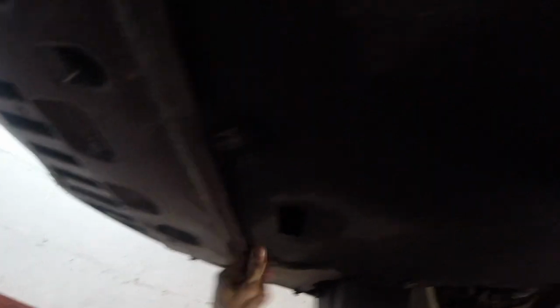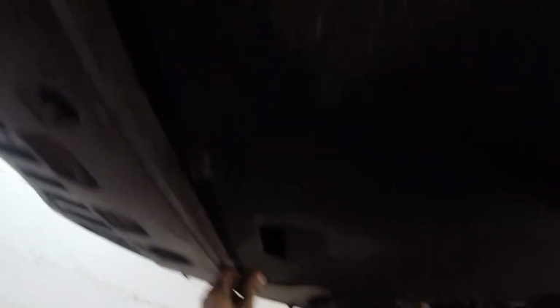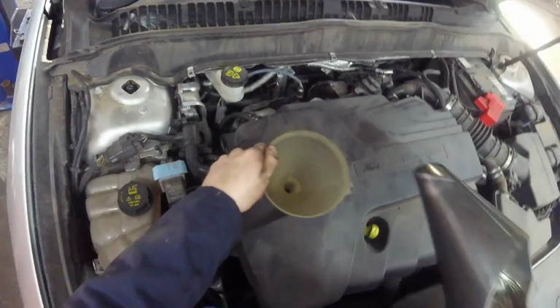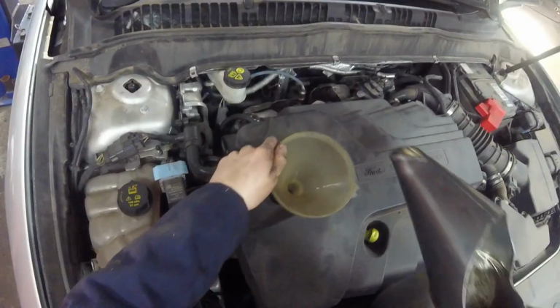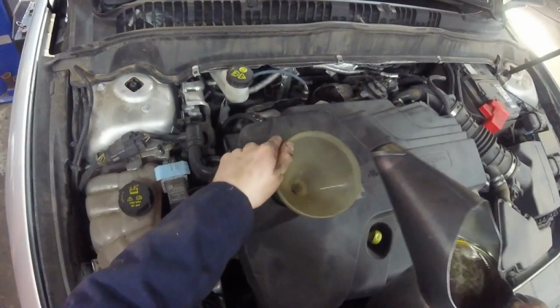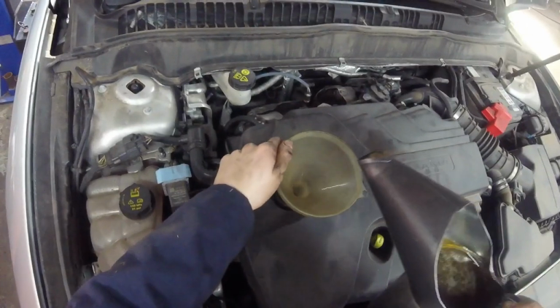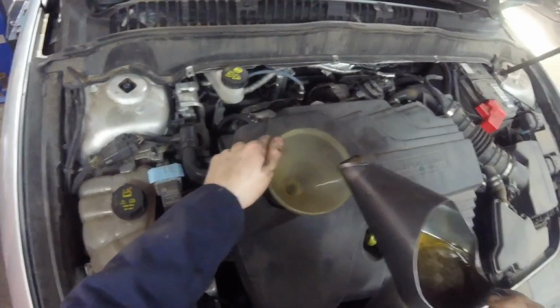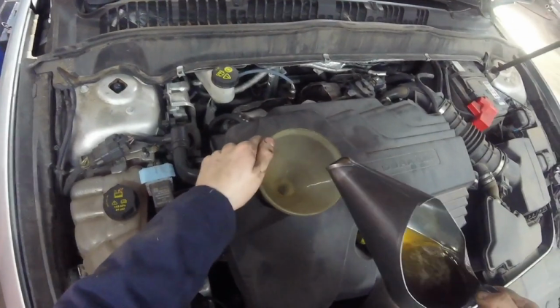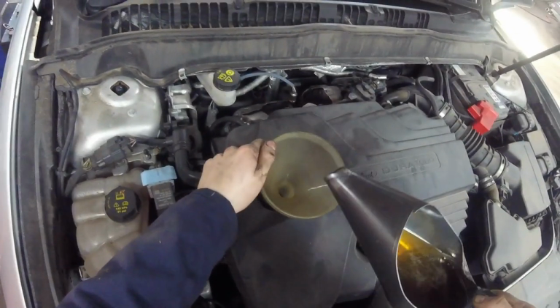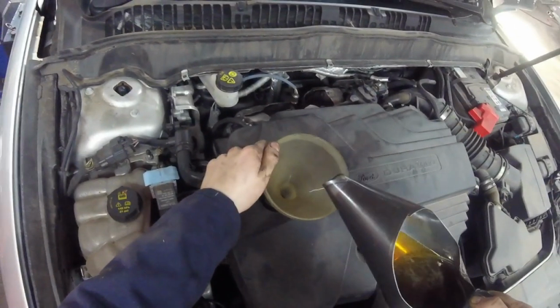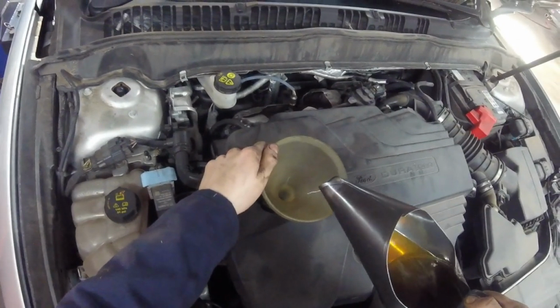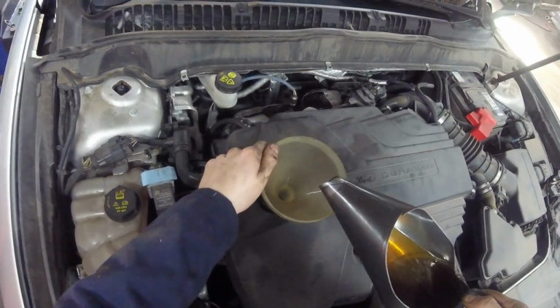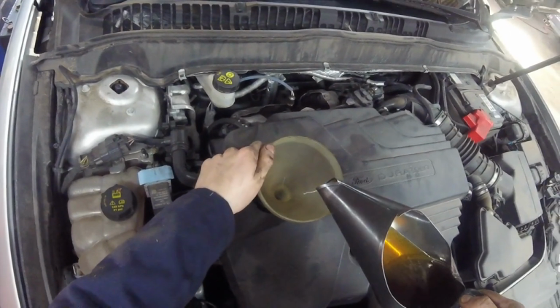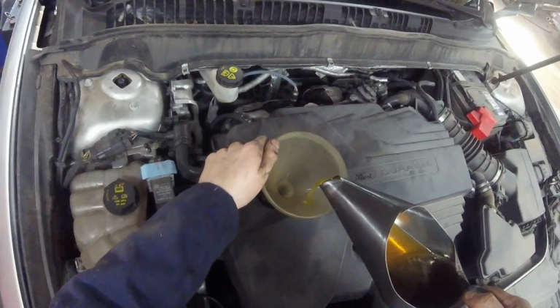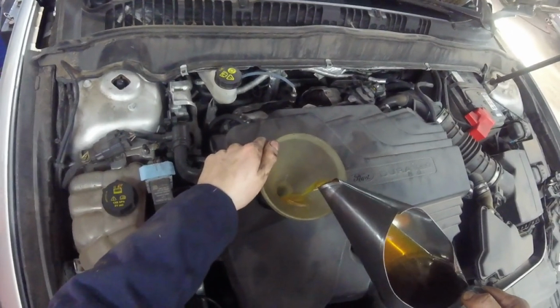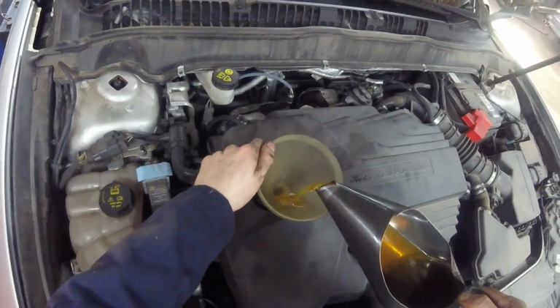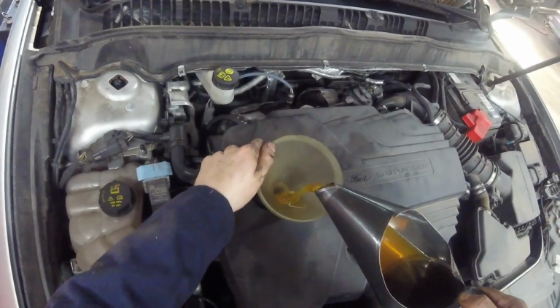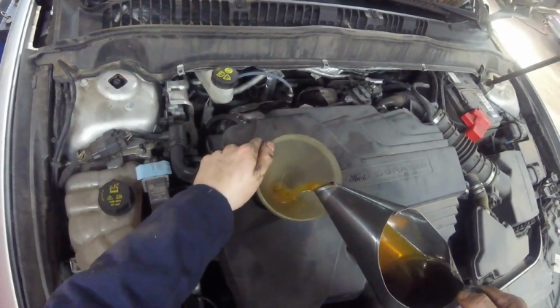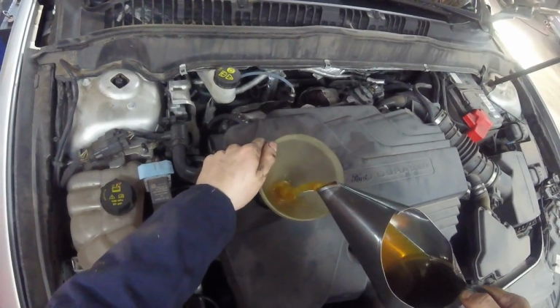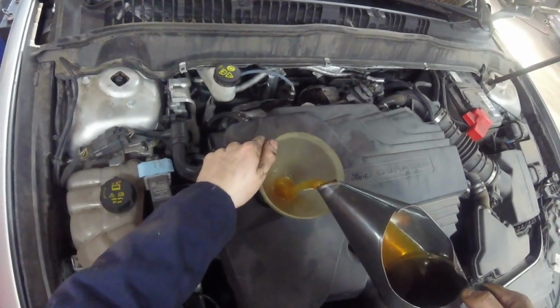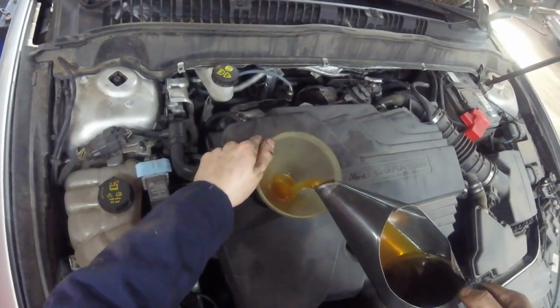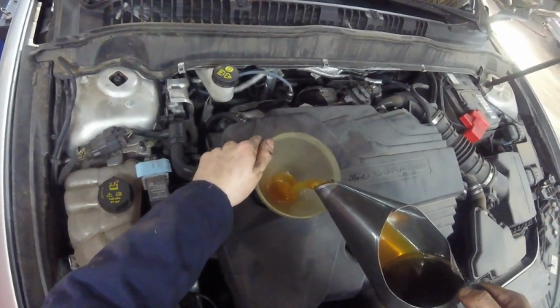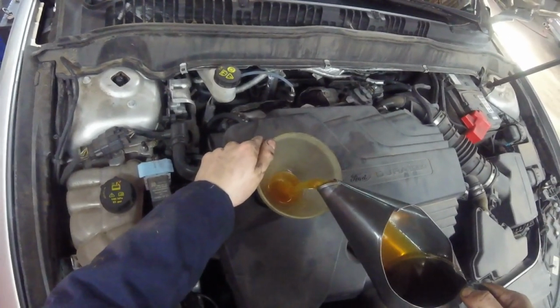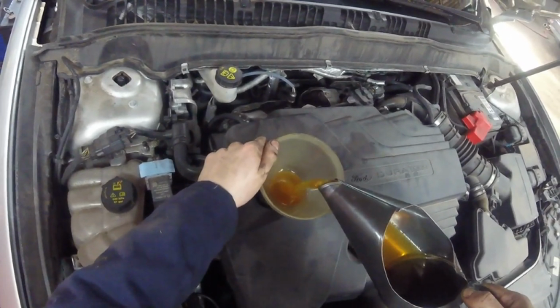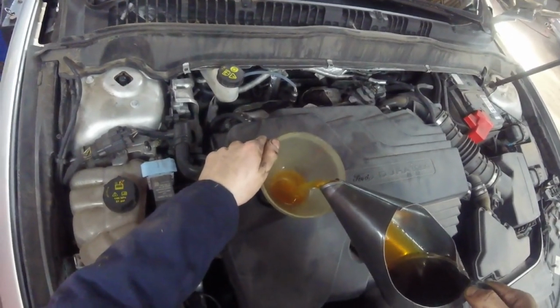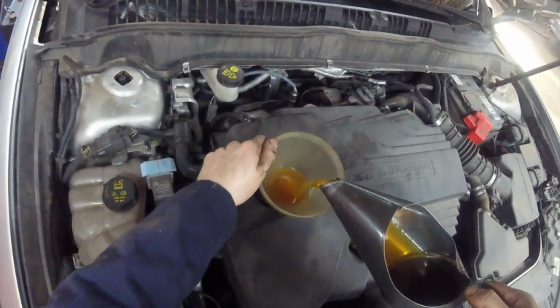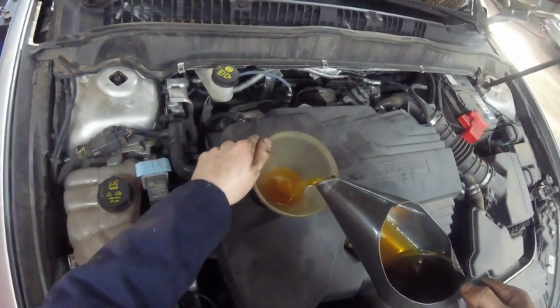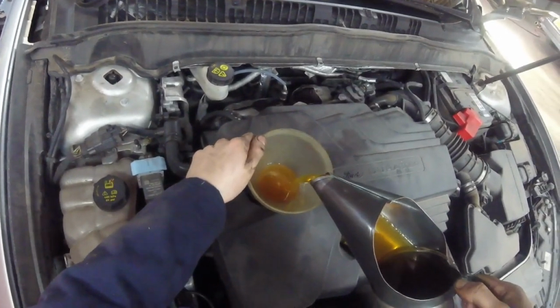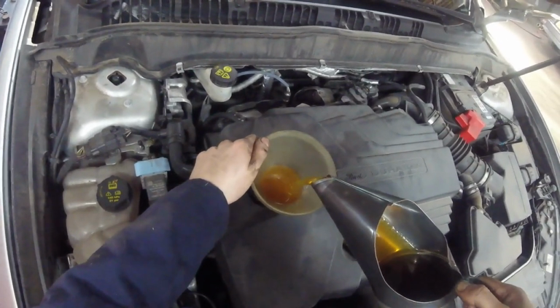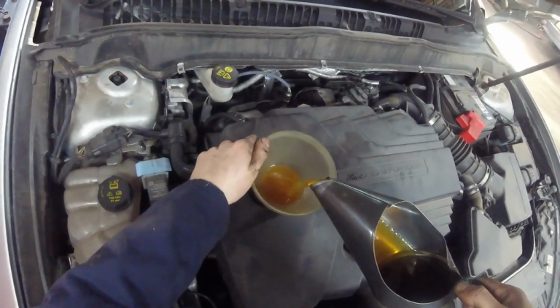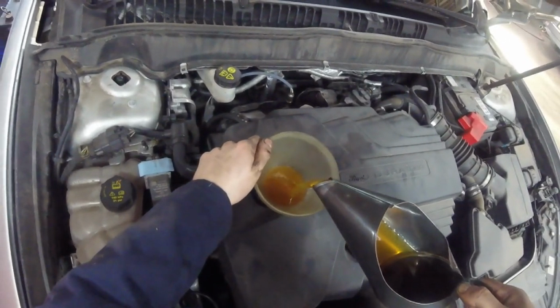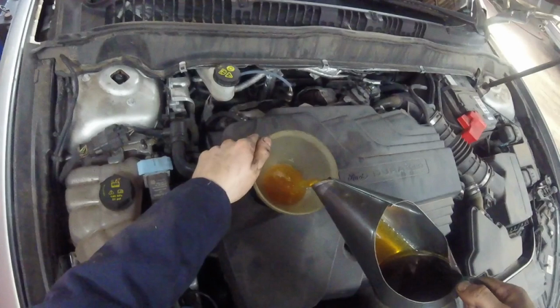It takes 6.1 litres of oil, including the space for the oil filter.